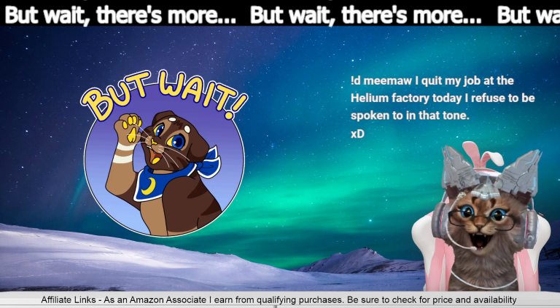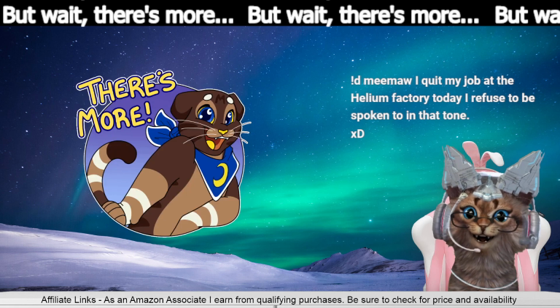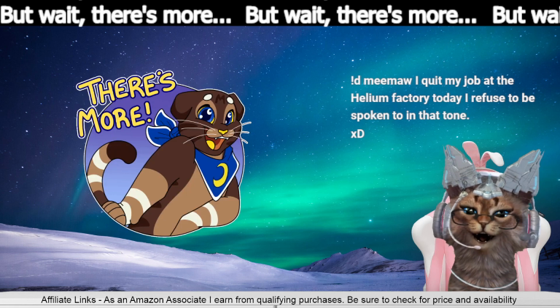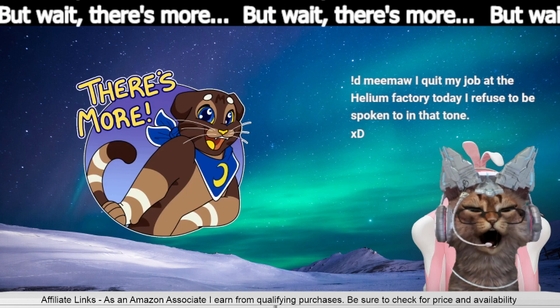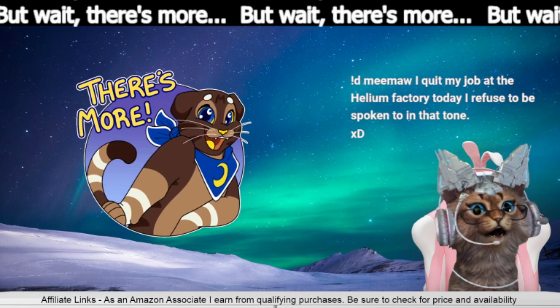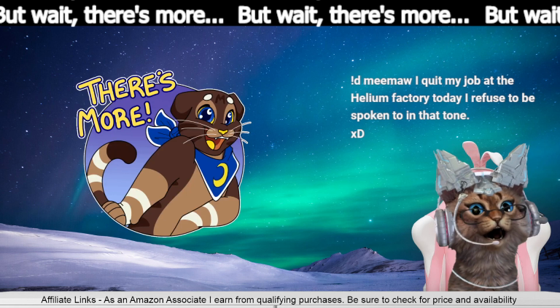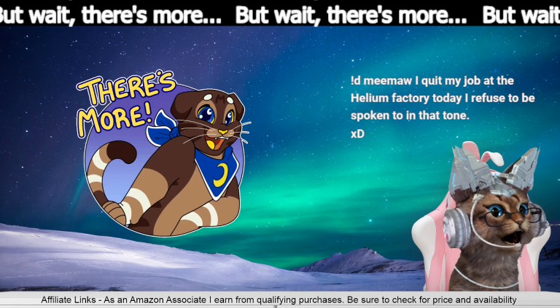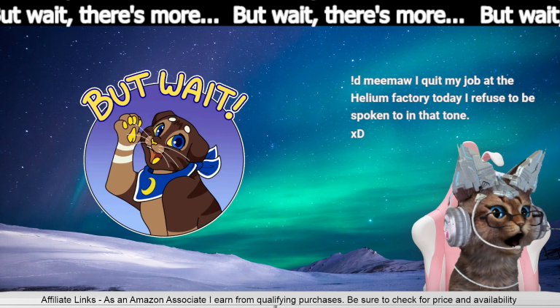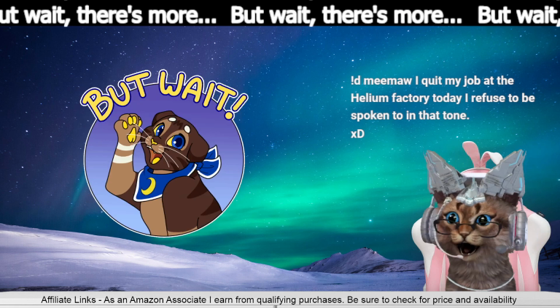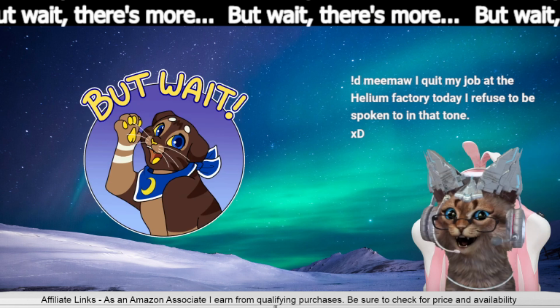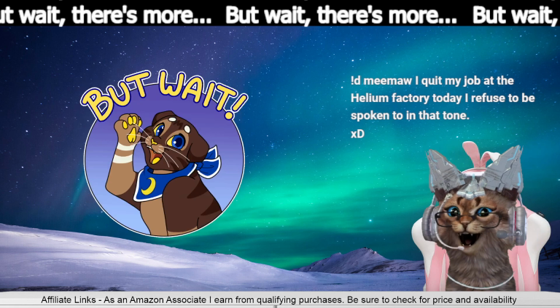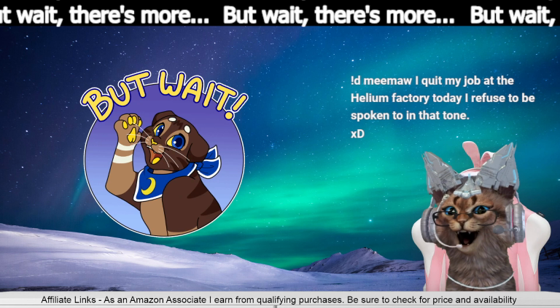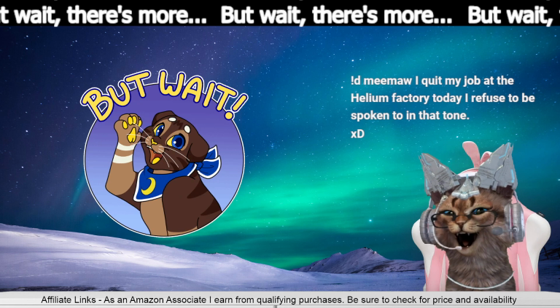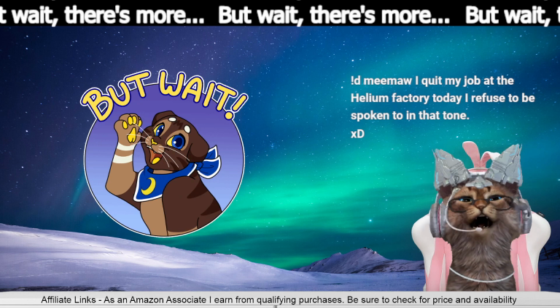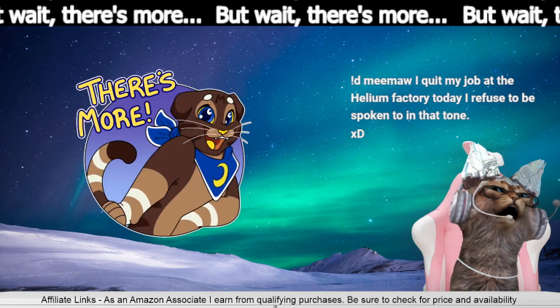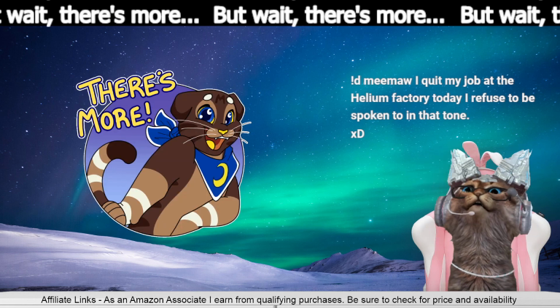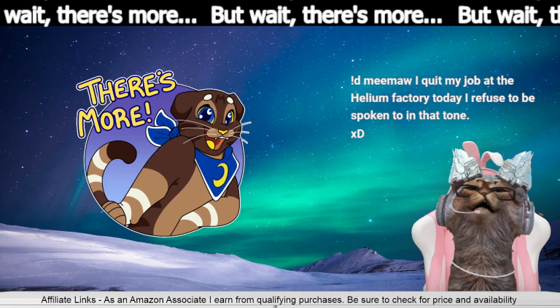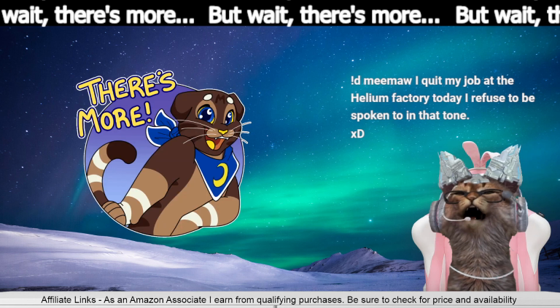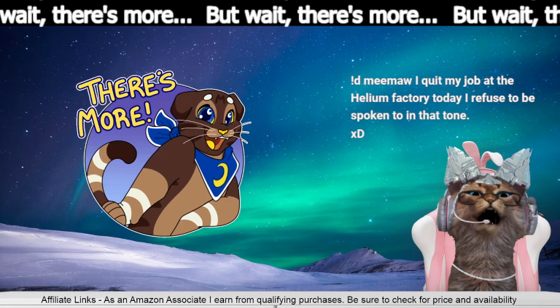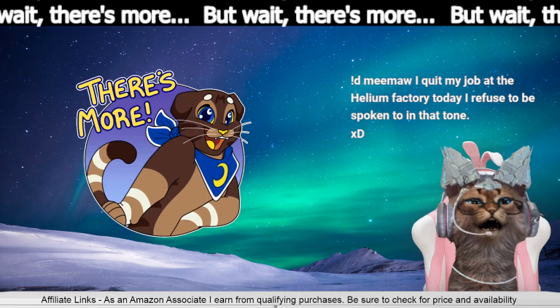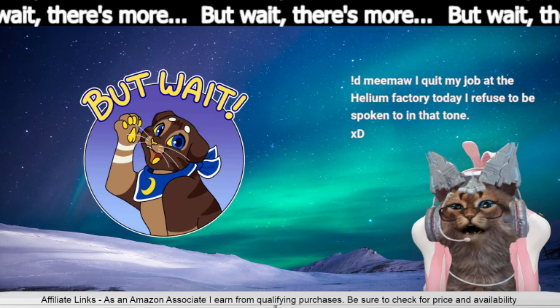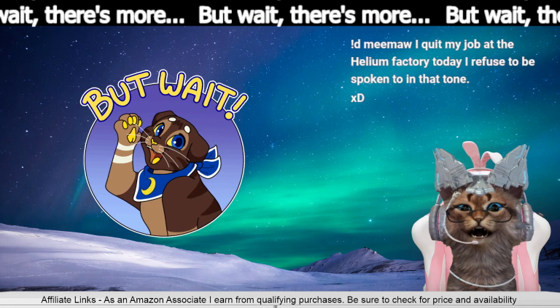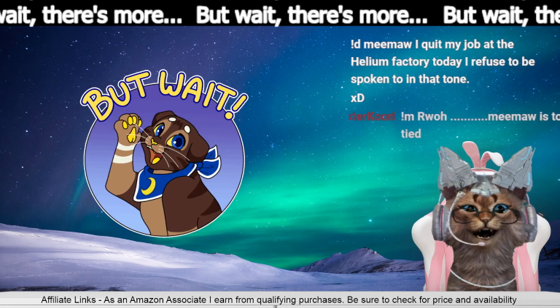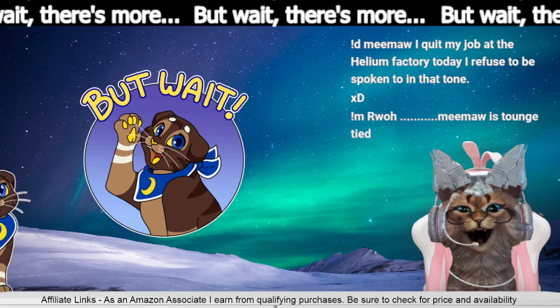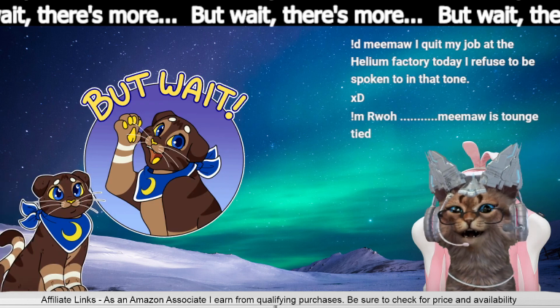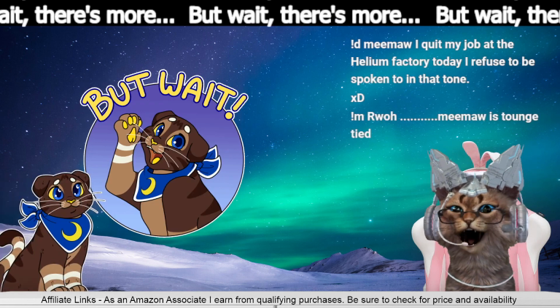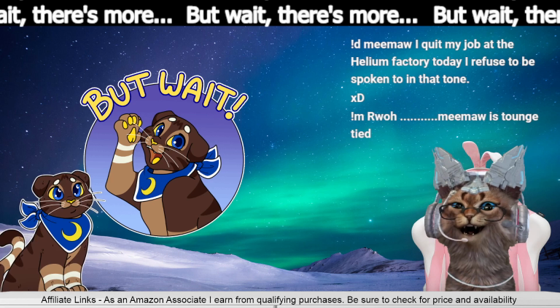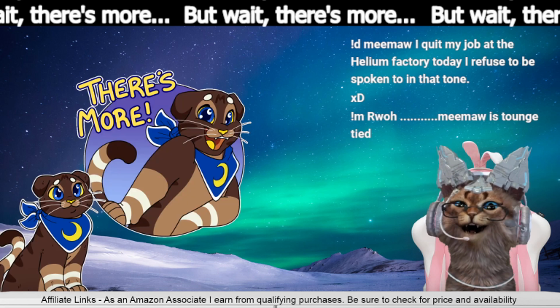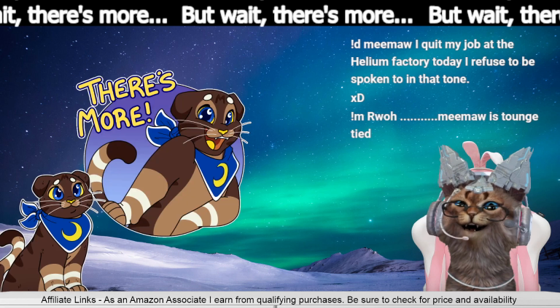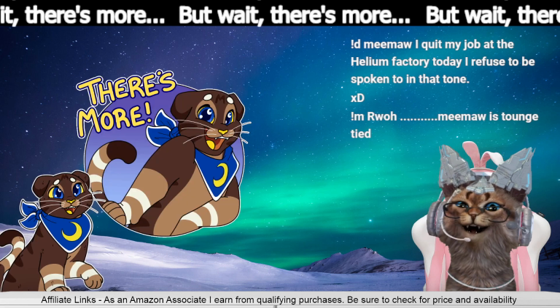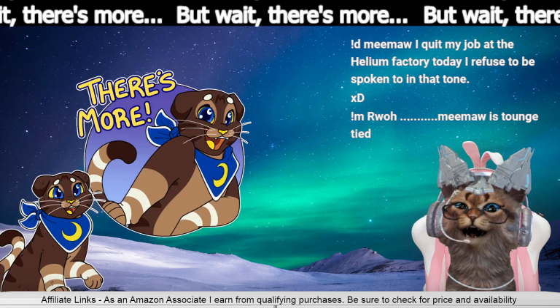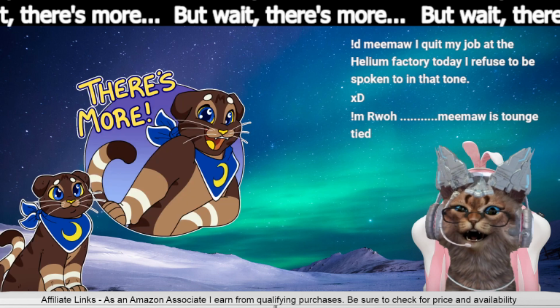We're Amazon Associates. We earn from qualifying purchases. Hashtag legal disclaimer.